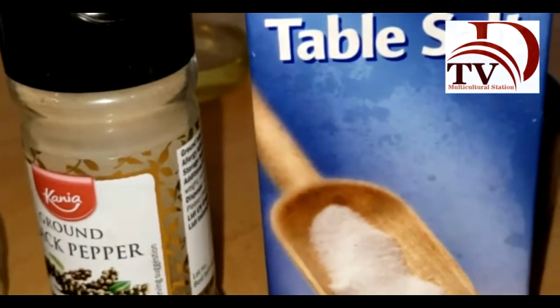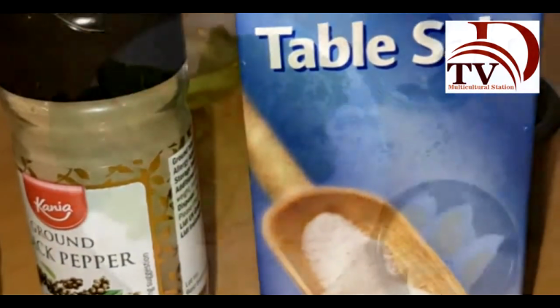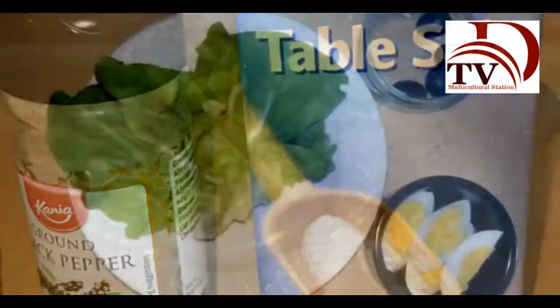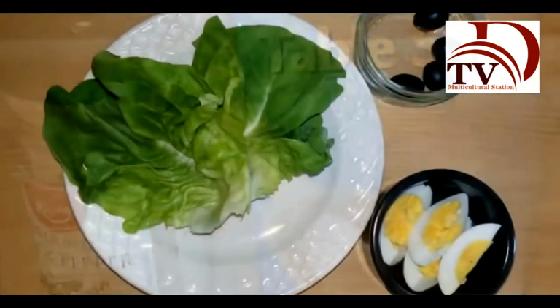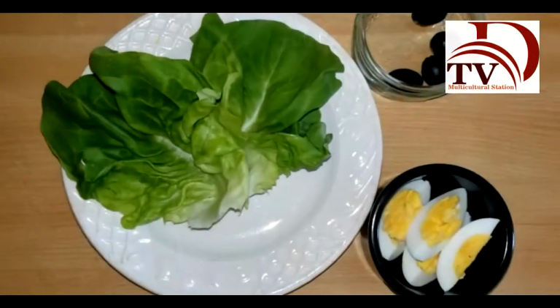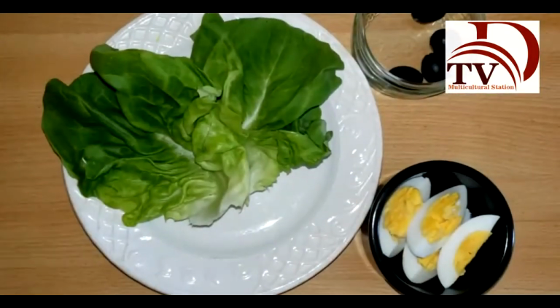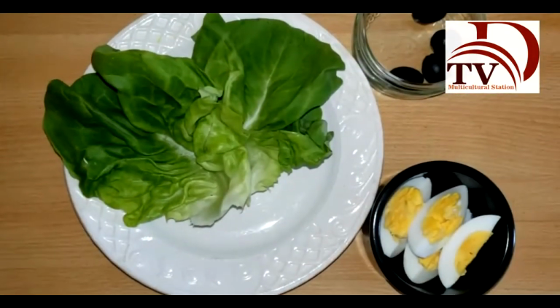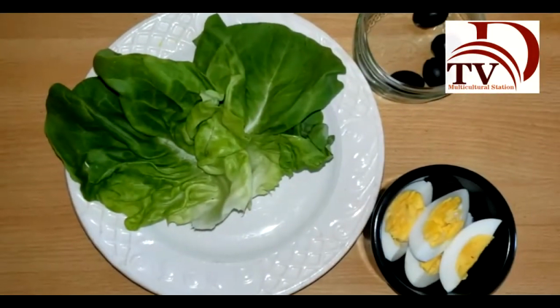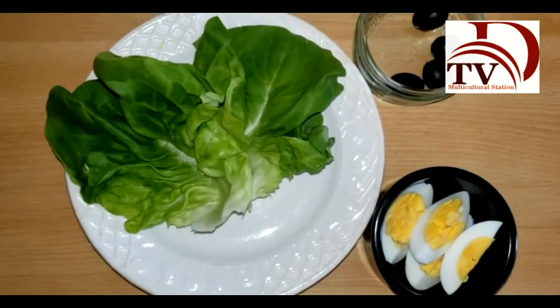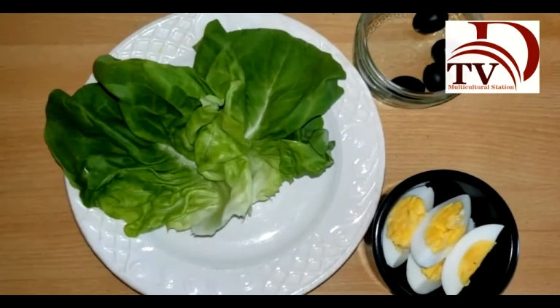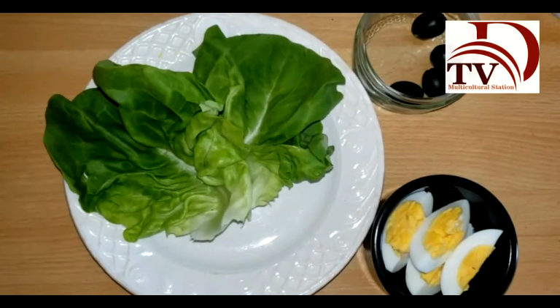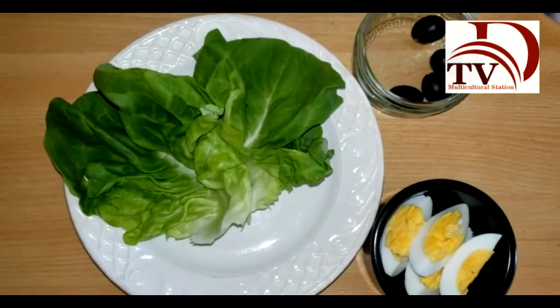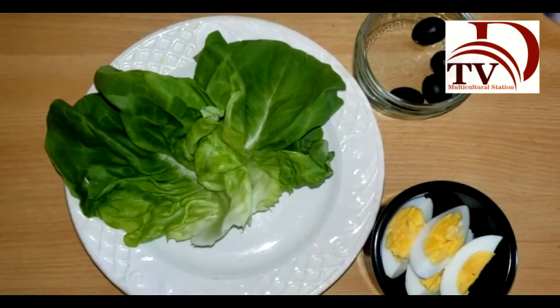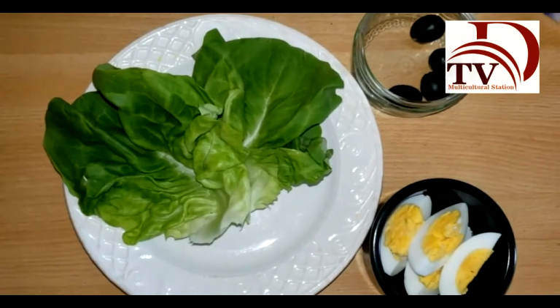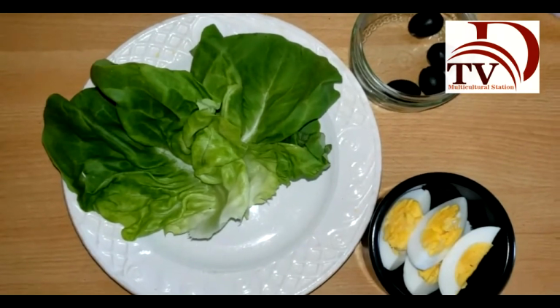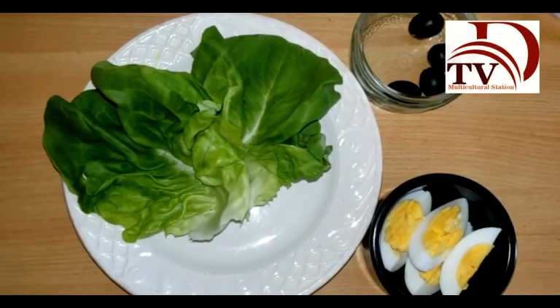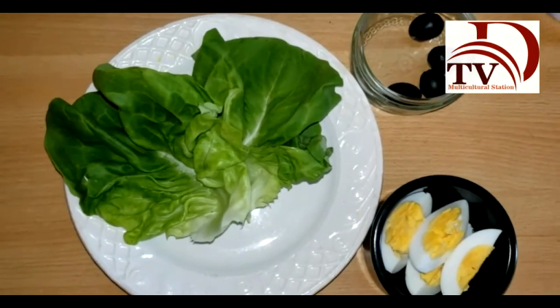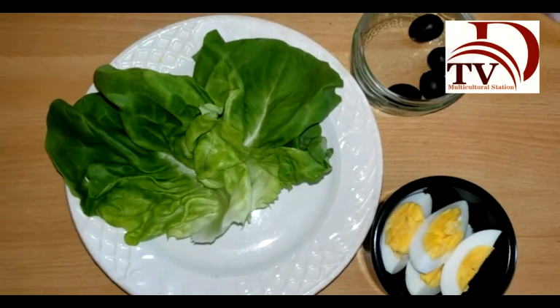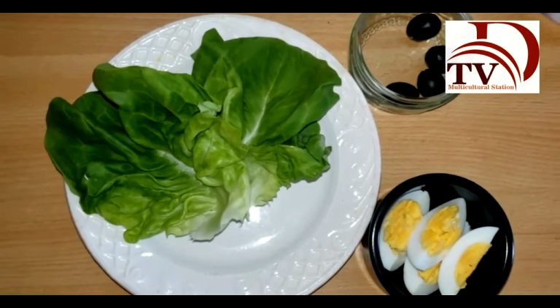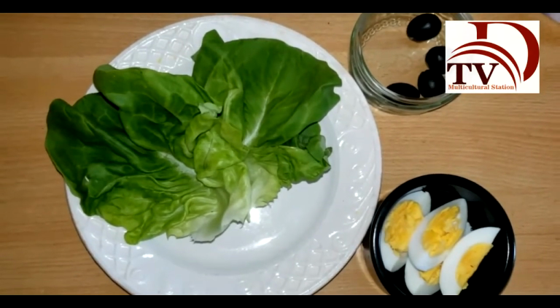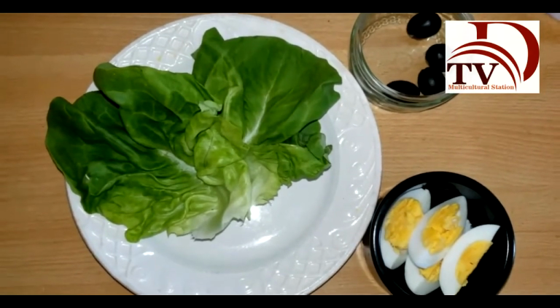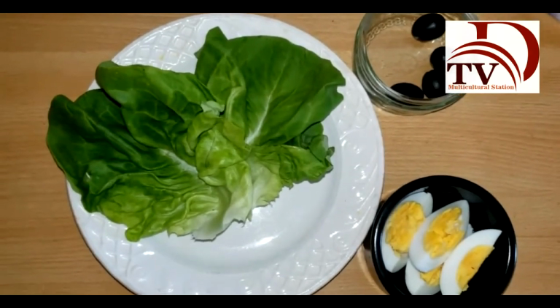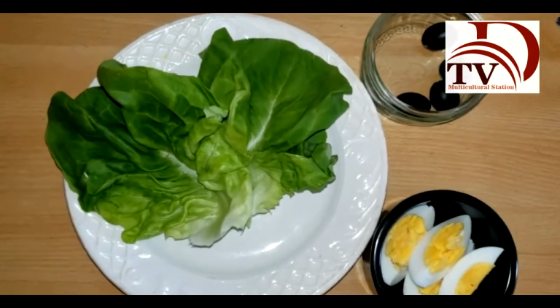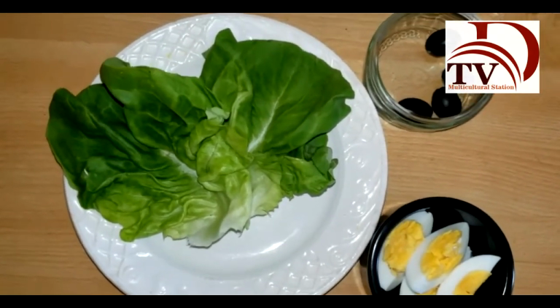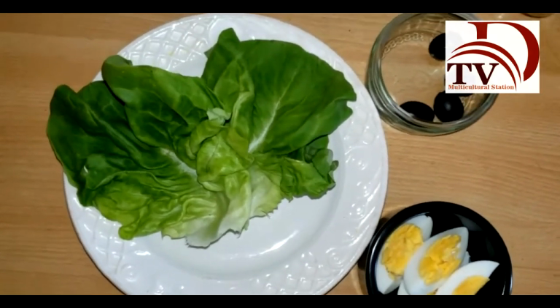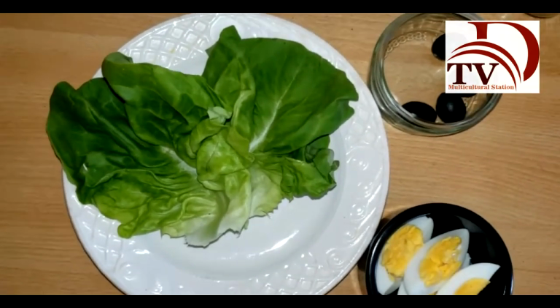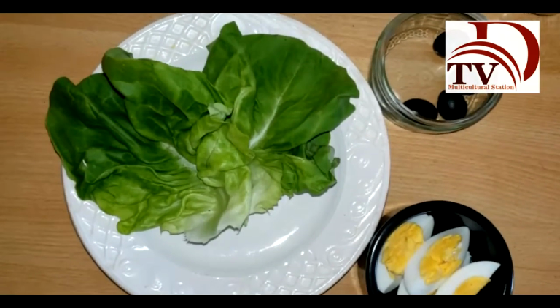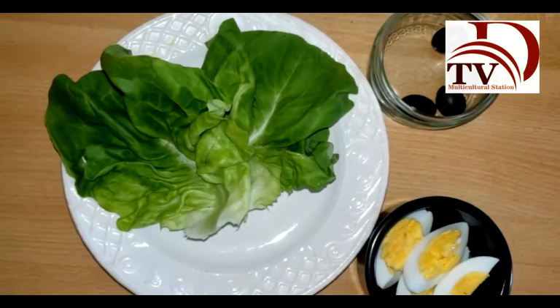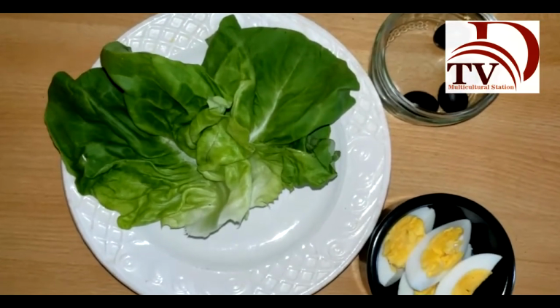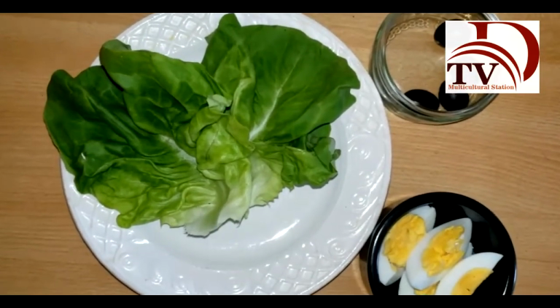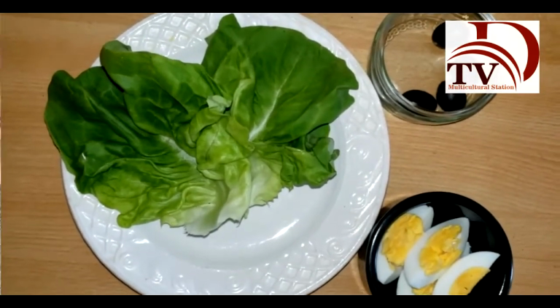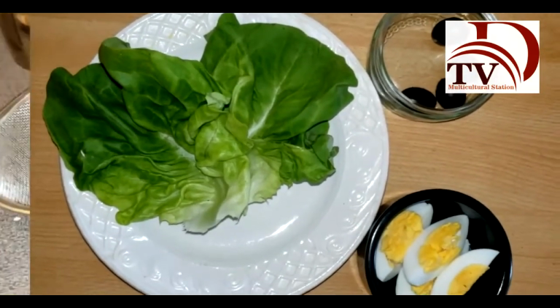And to decorate and serve, we have lettuce, hard boiled eggs, and black olives.